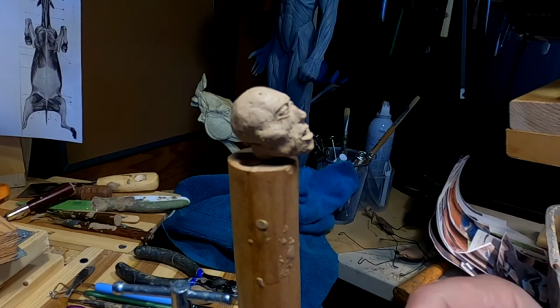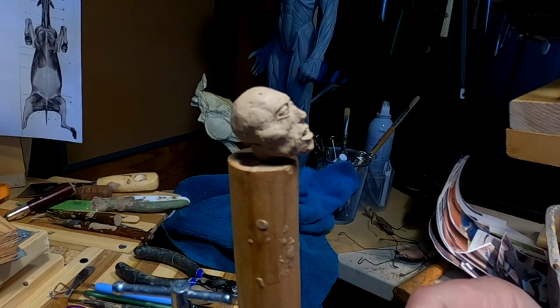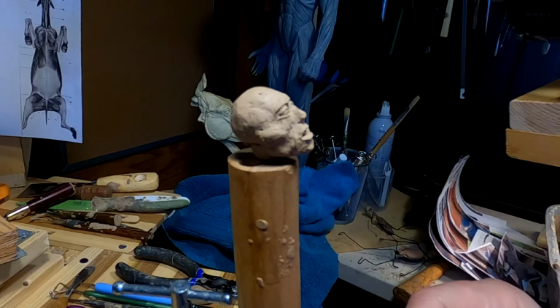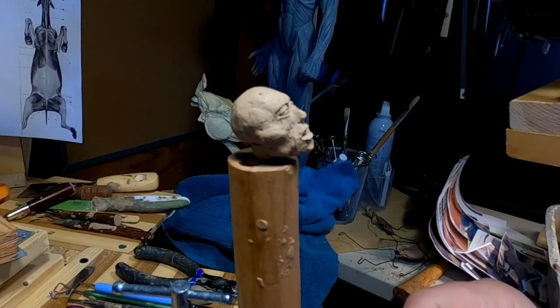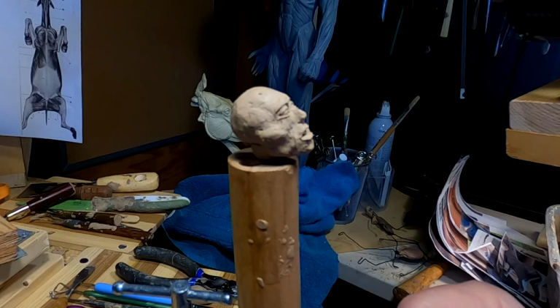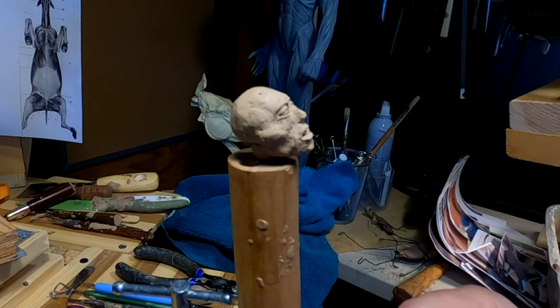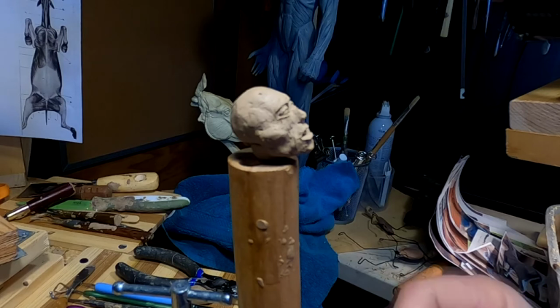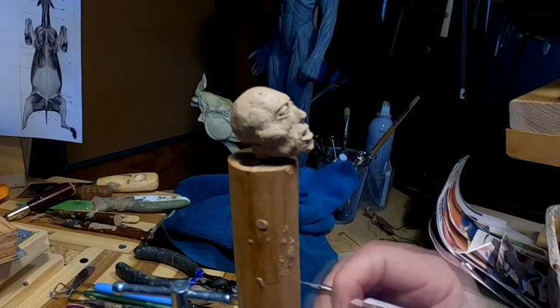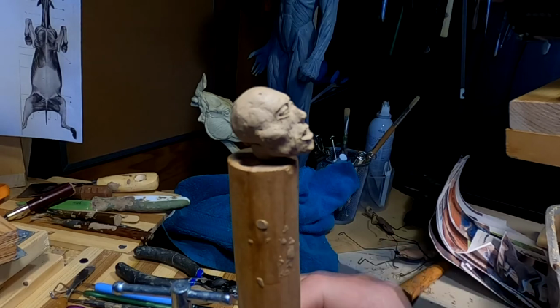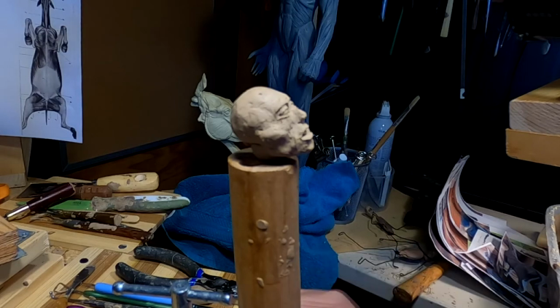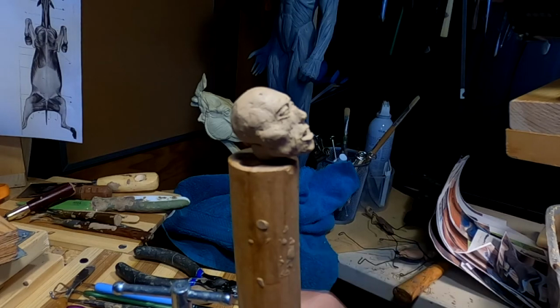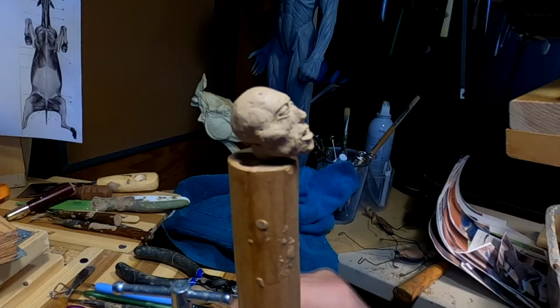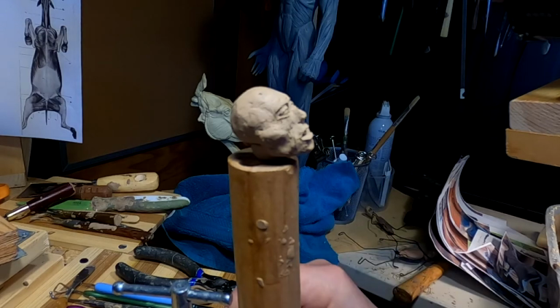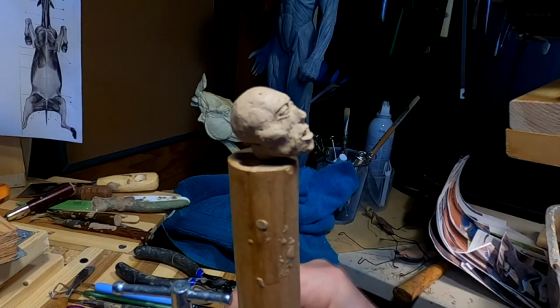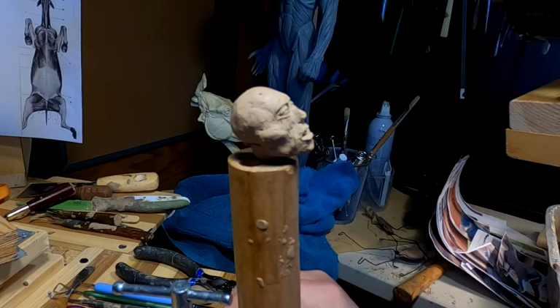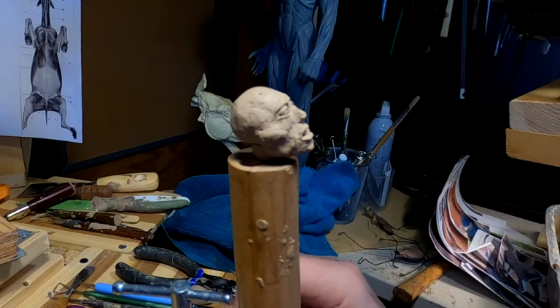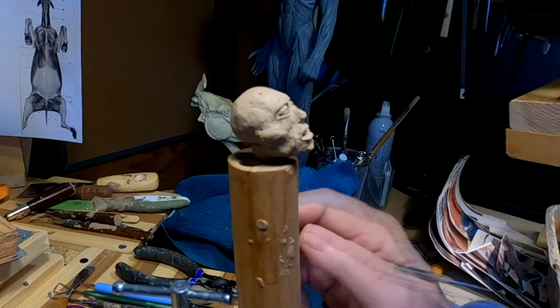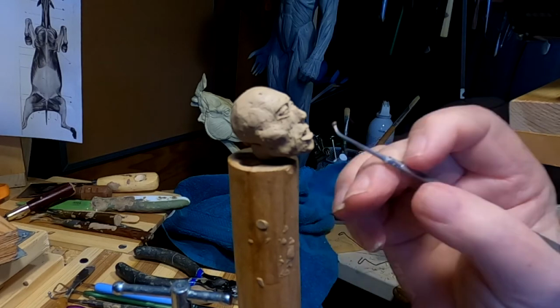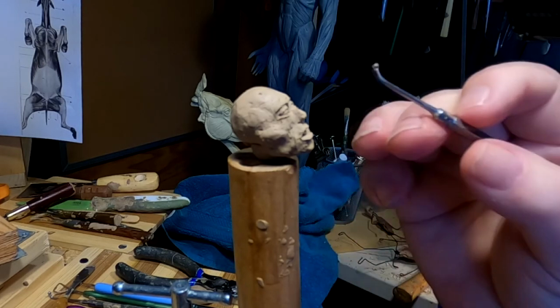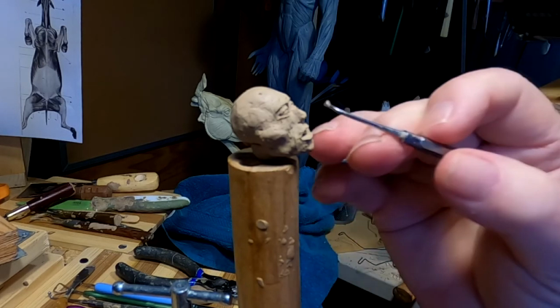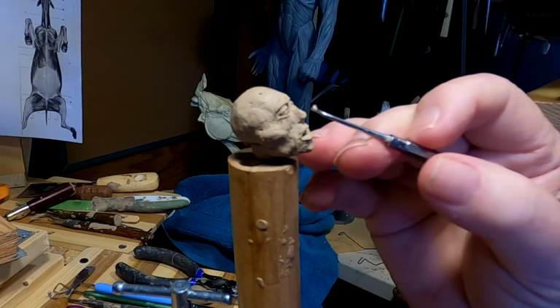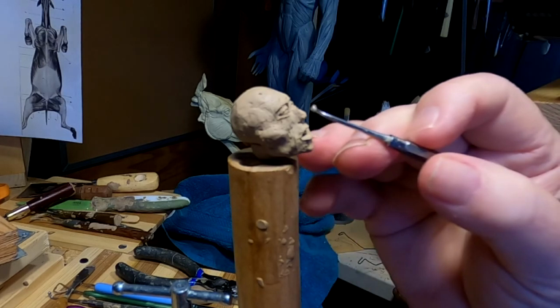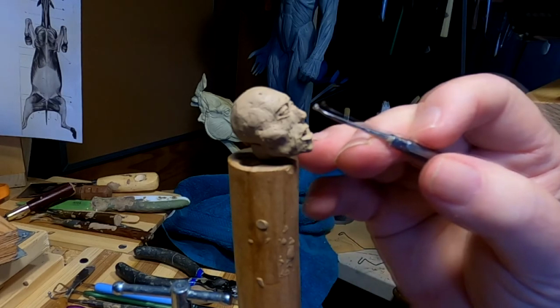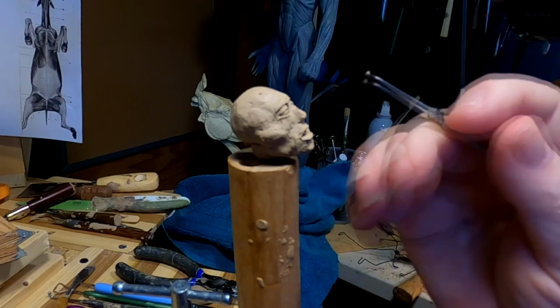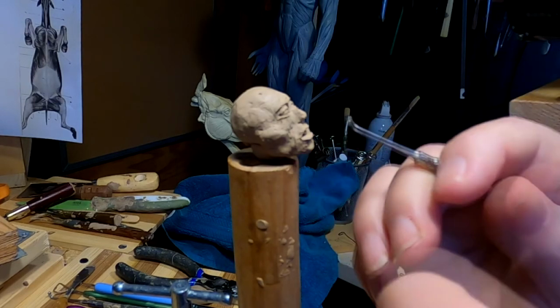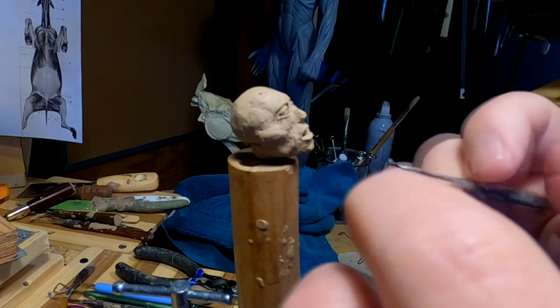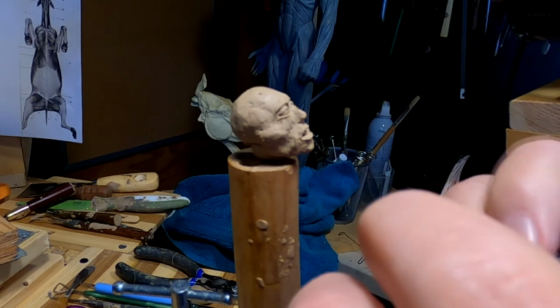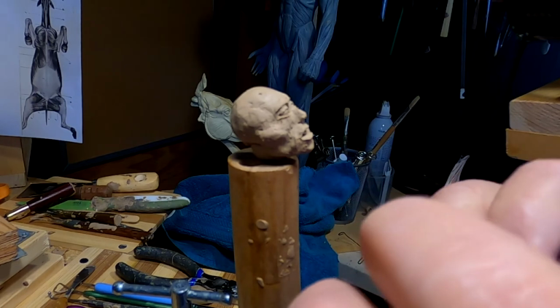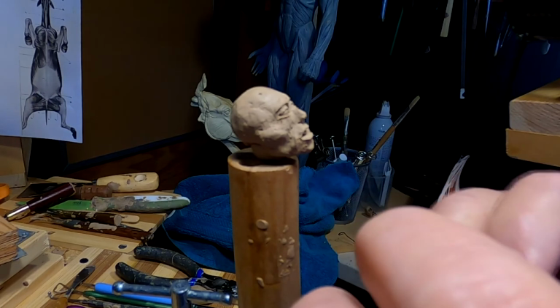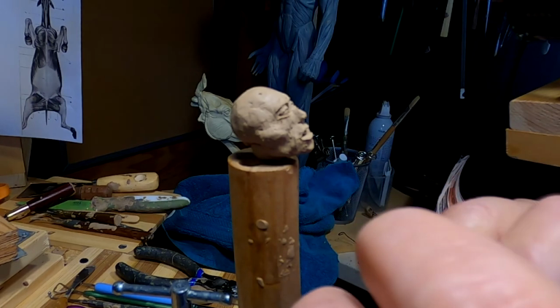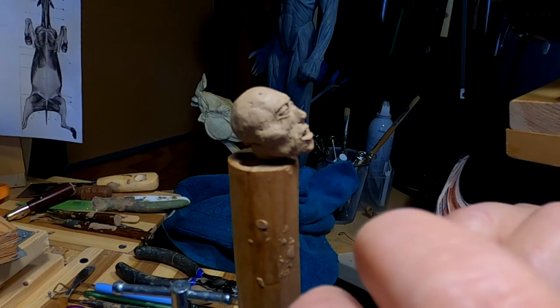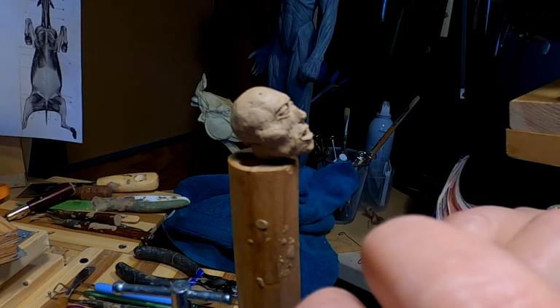What I had to do is take the heavy undercut under the lower eyelid away.